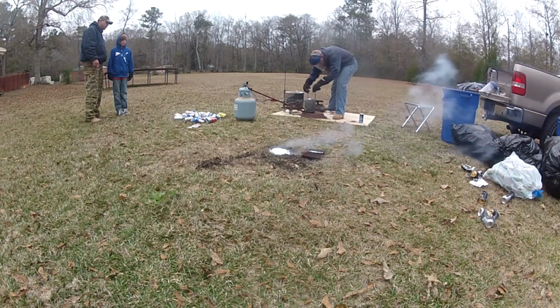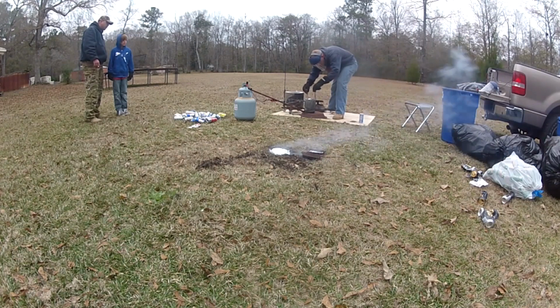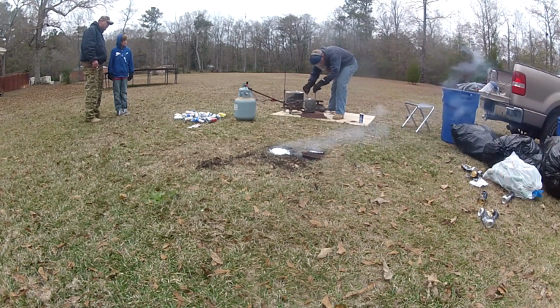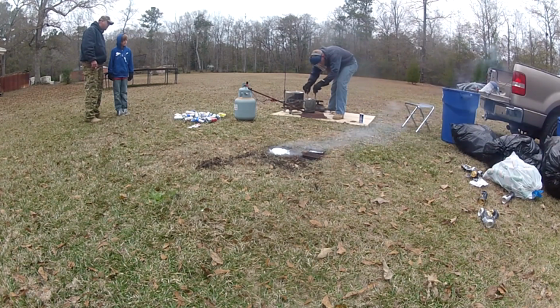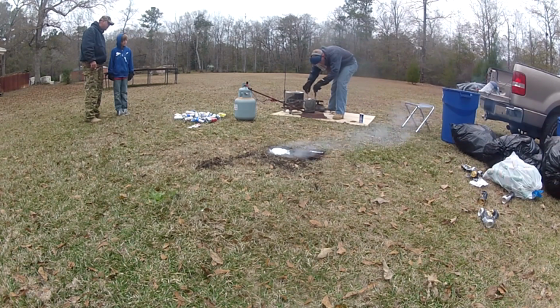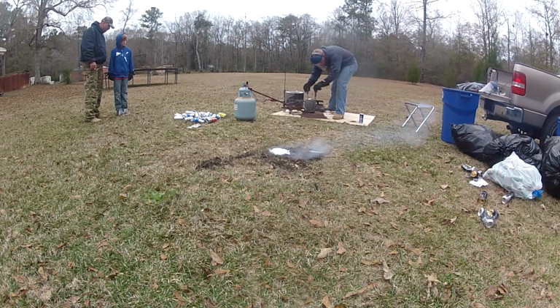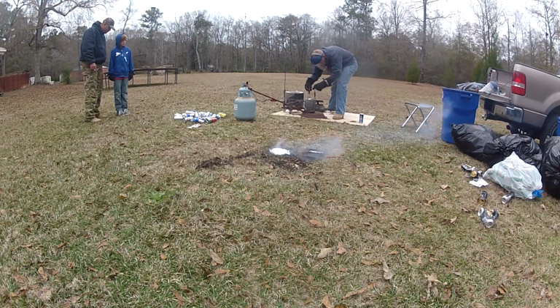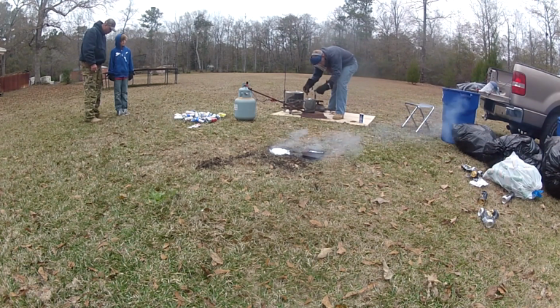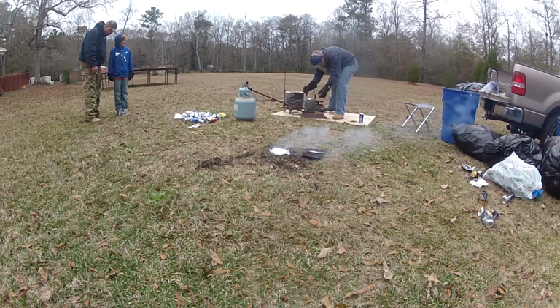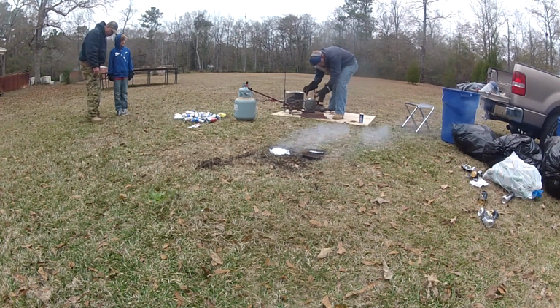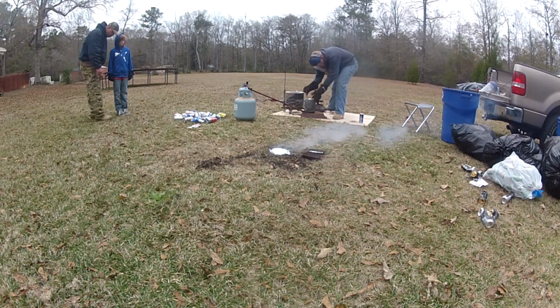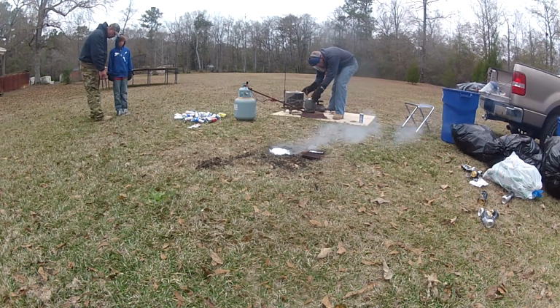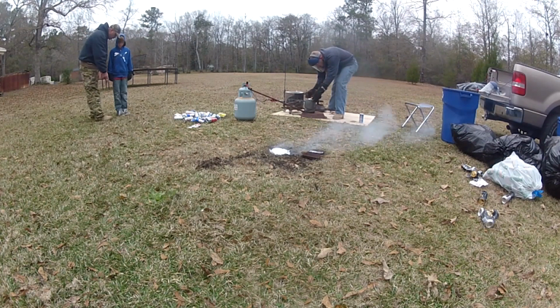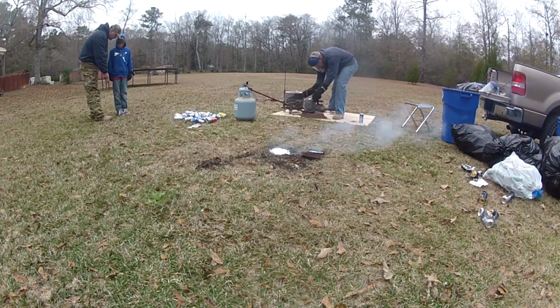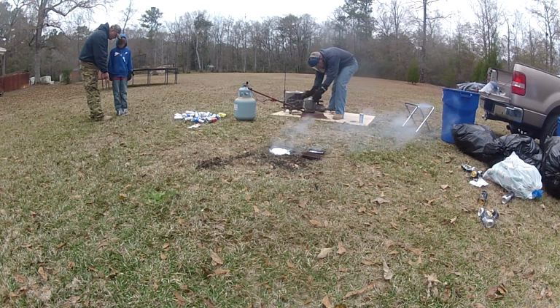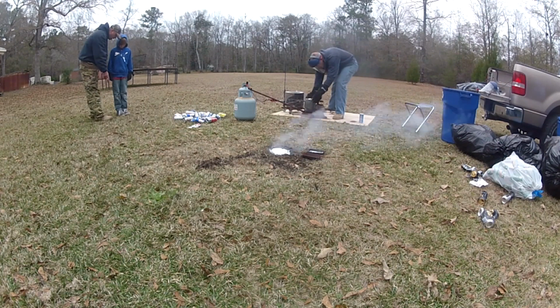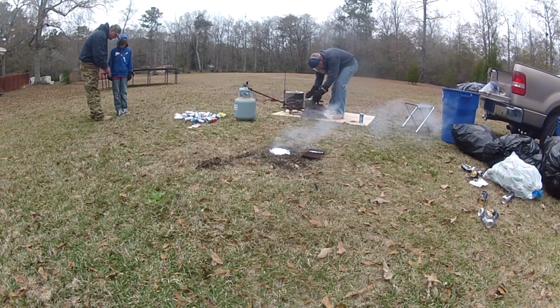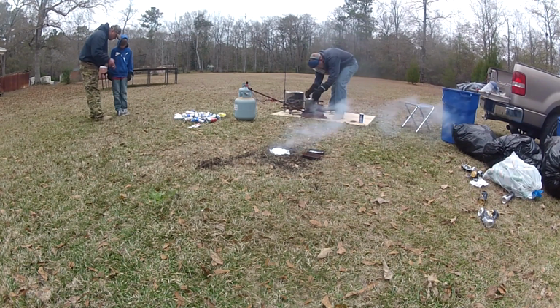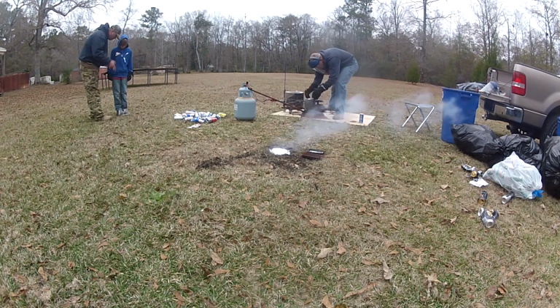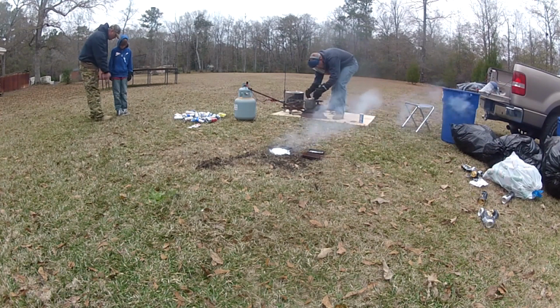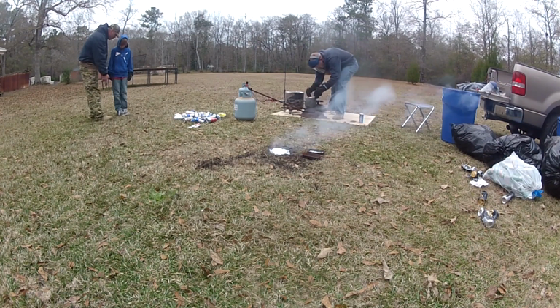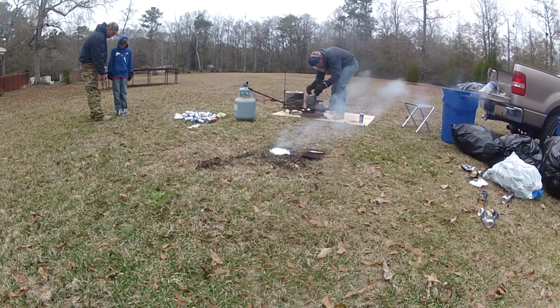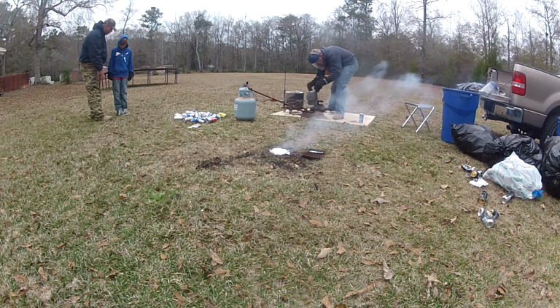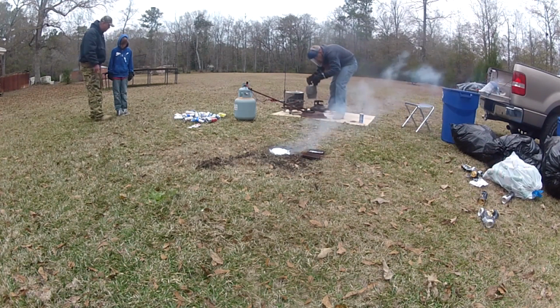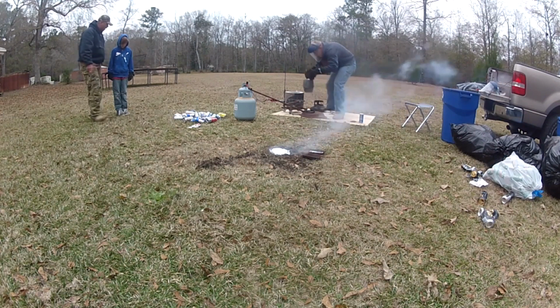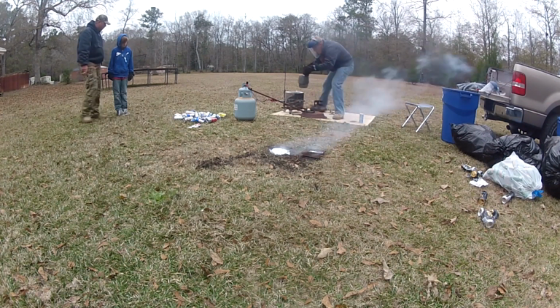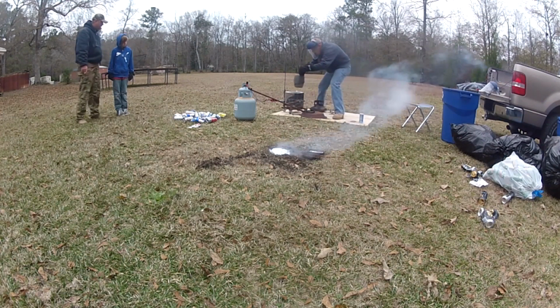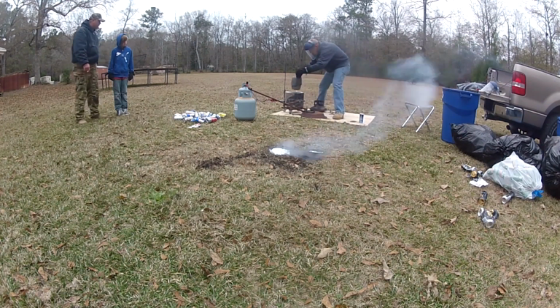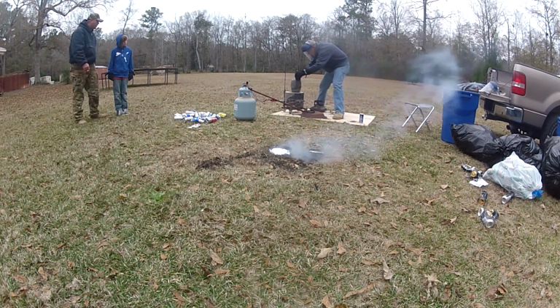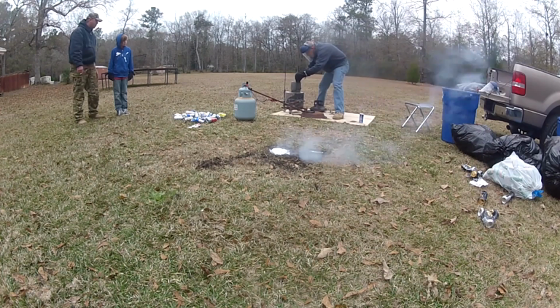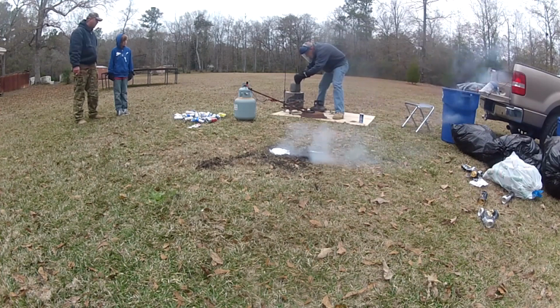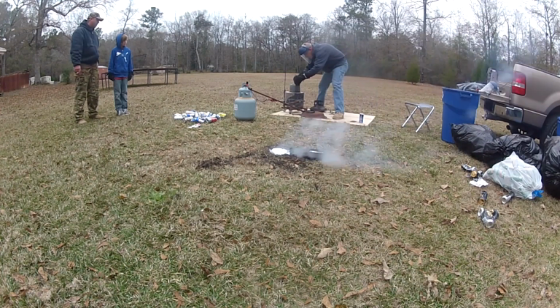Once I get the crucible back into the foundry, we cranked it back up and started melting more cans.